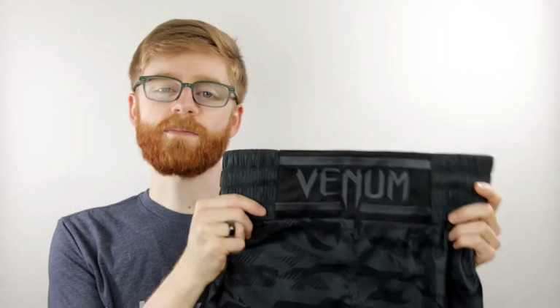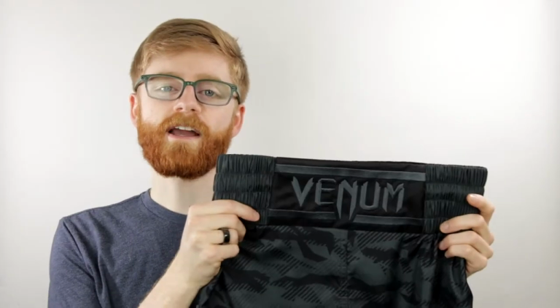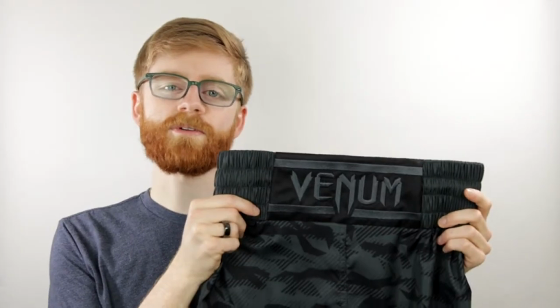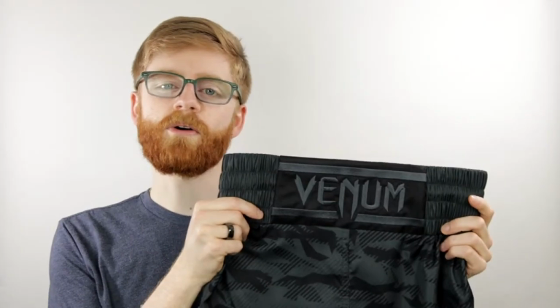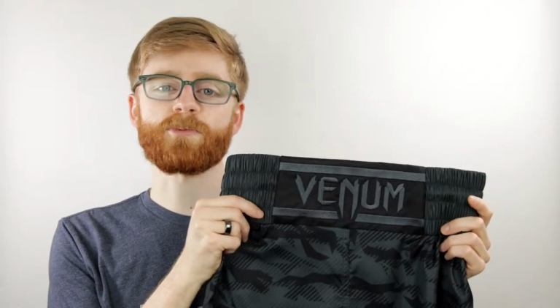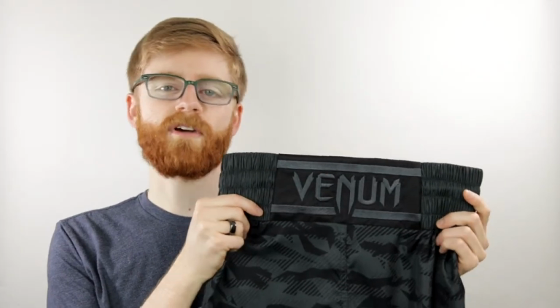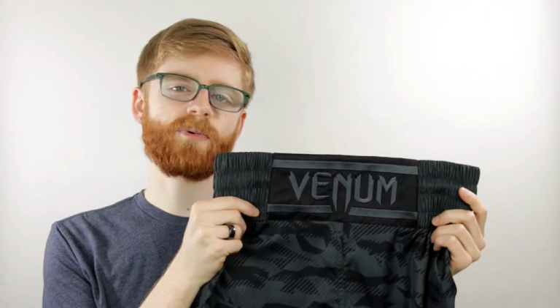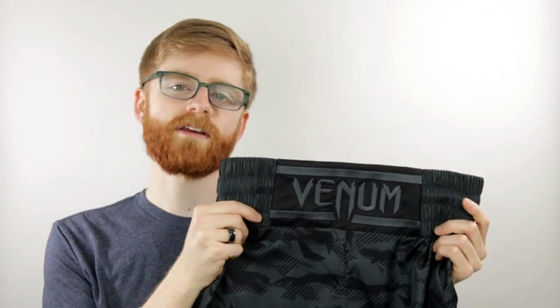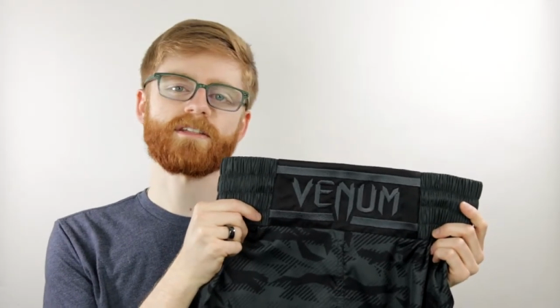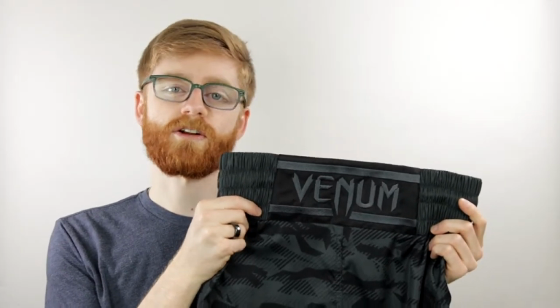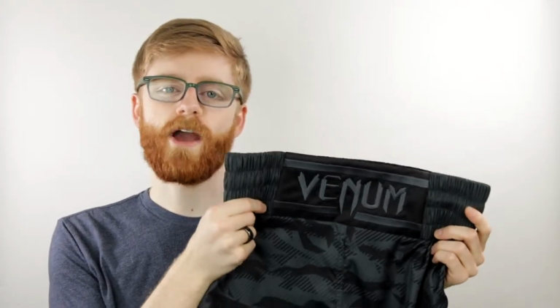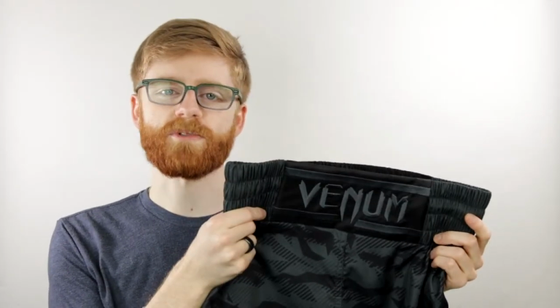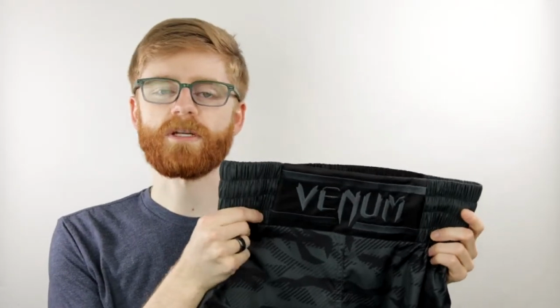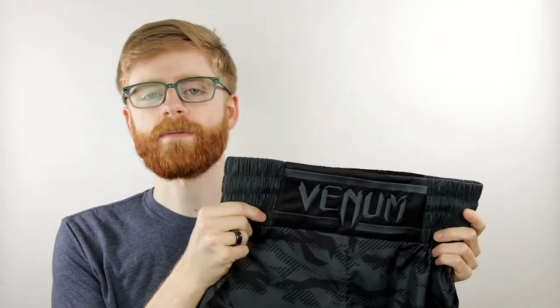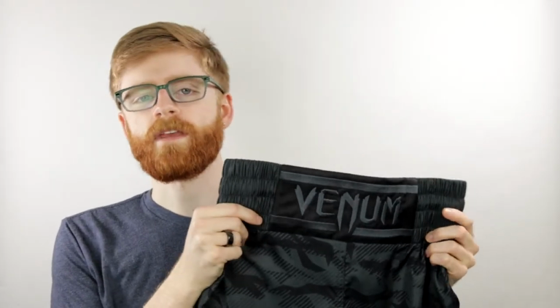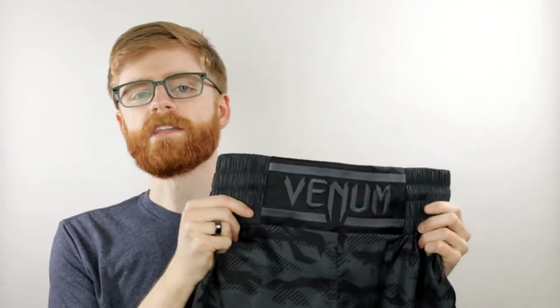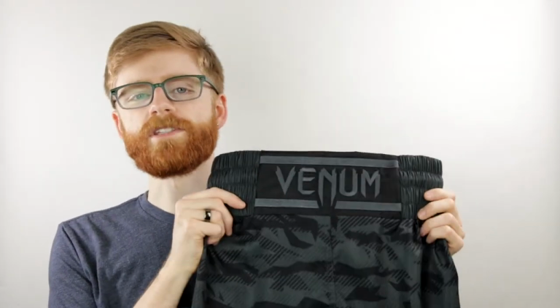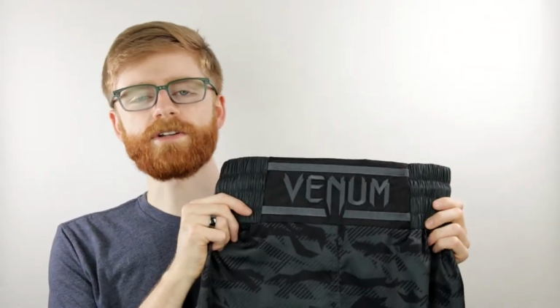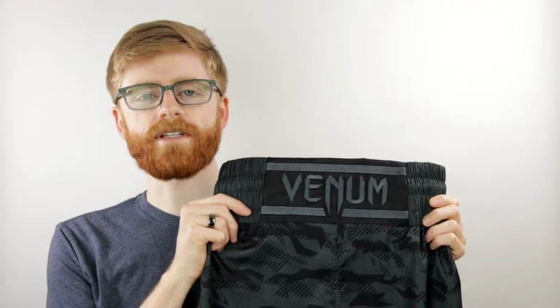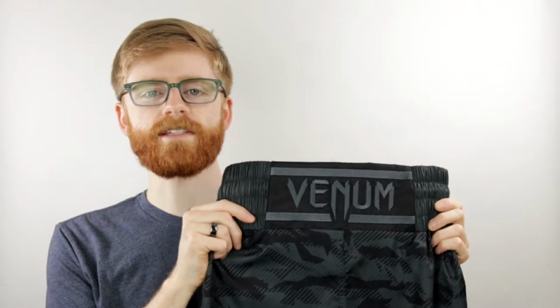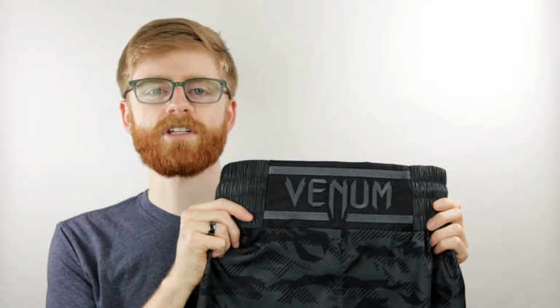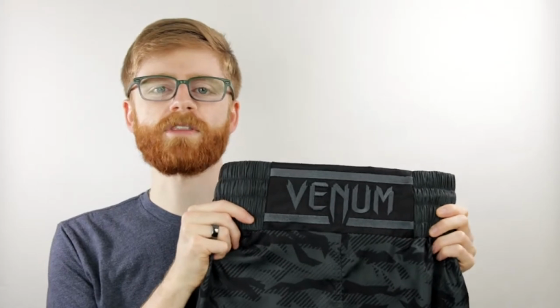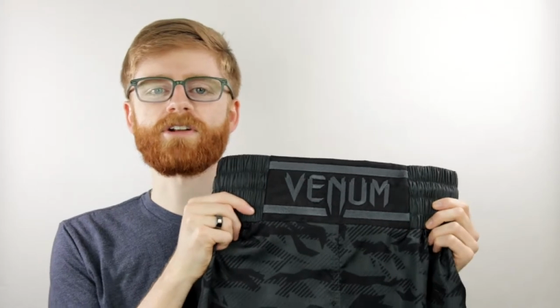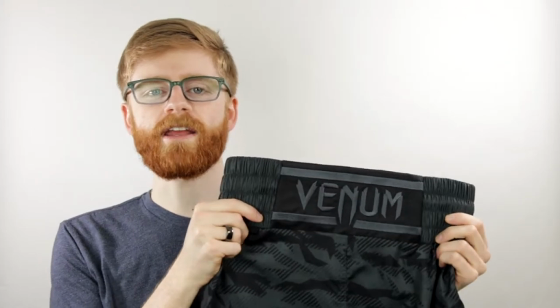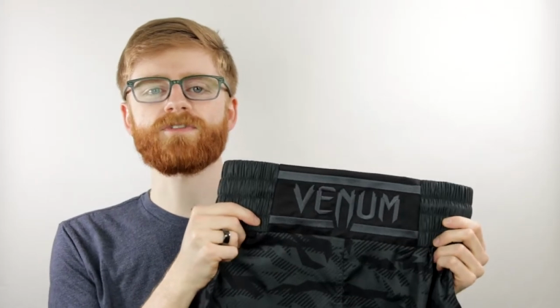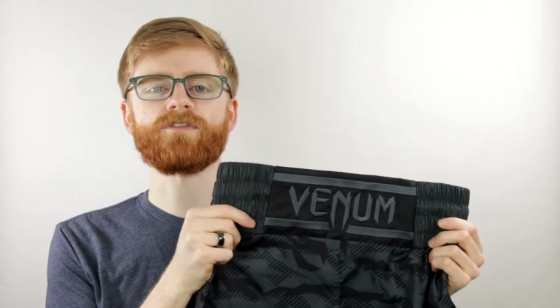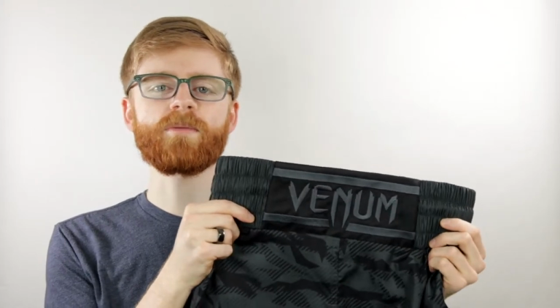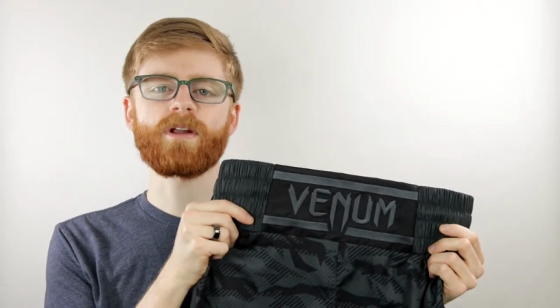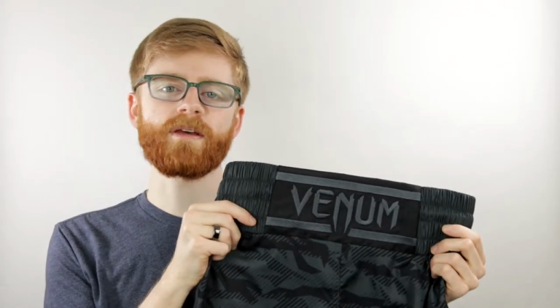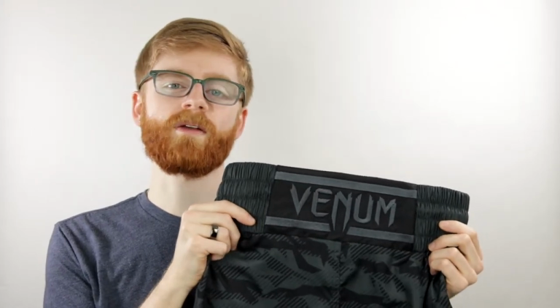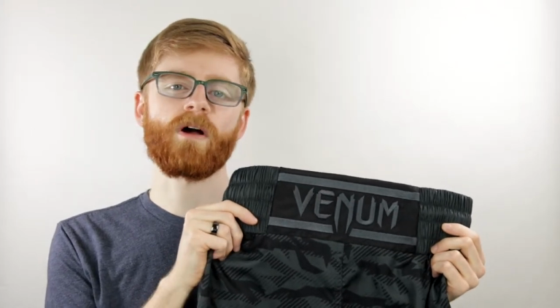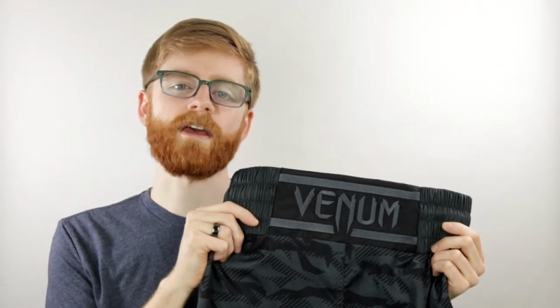Something I always notice with Venom products is their craftsmanship. The materials and stitching, when they're in your hands, feel very premium and well made.